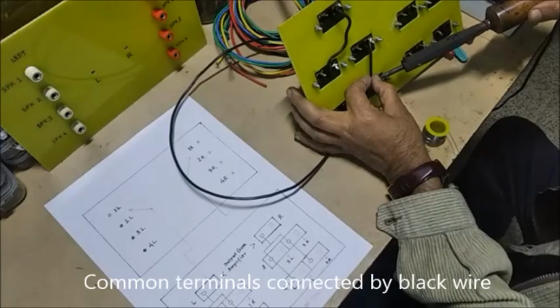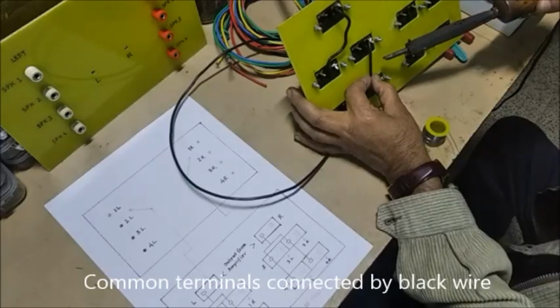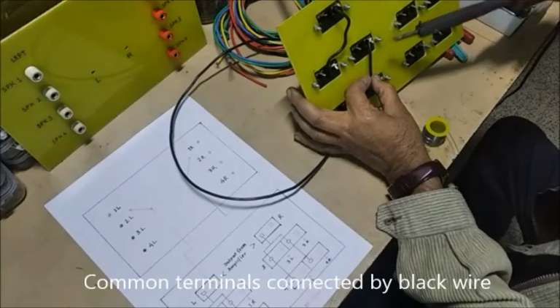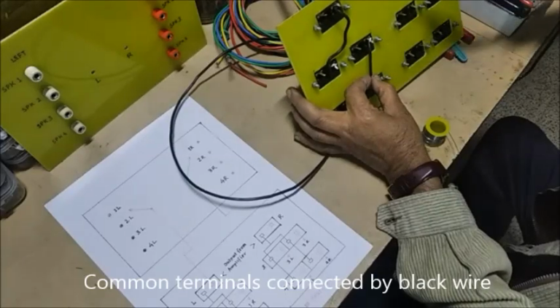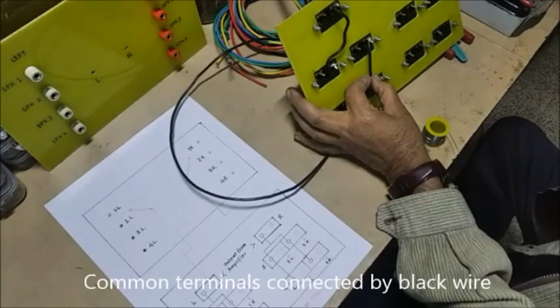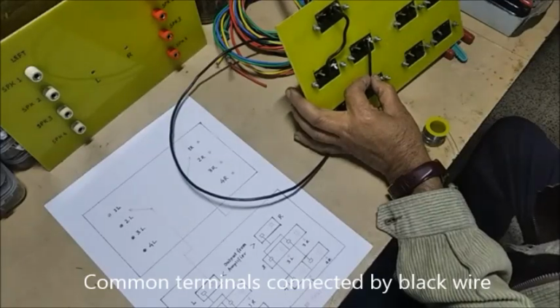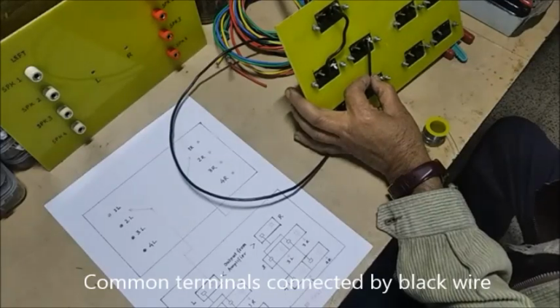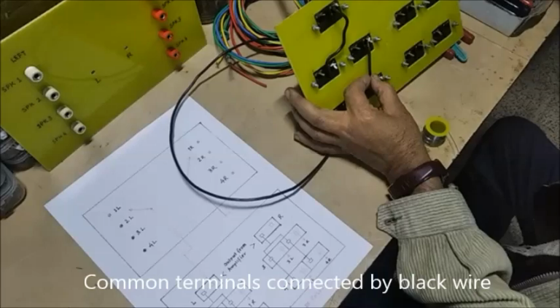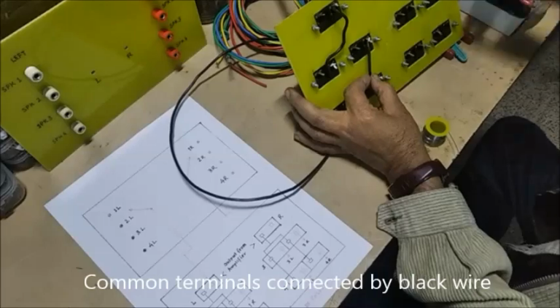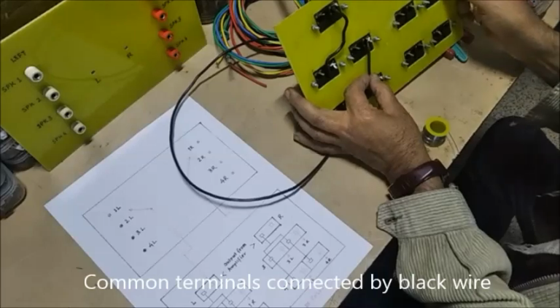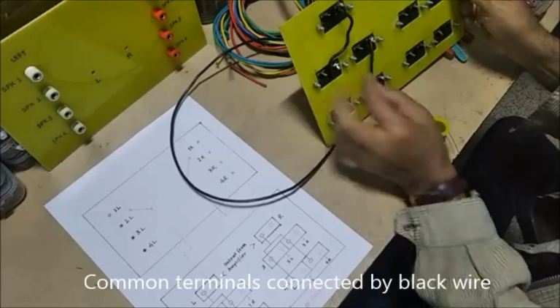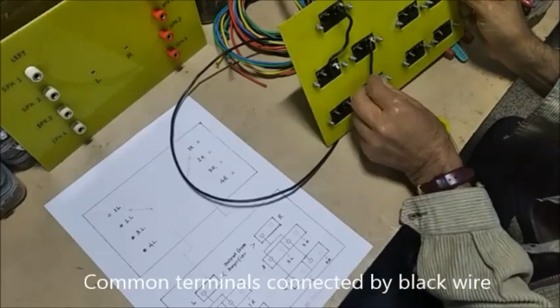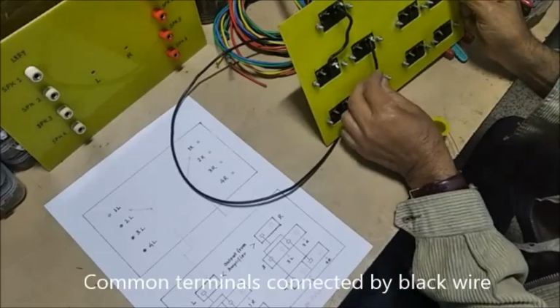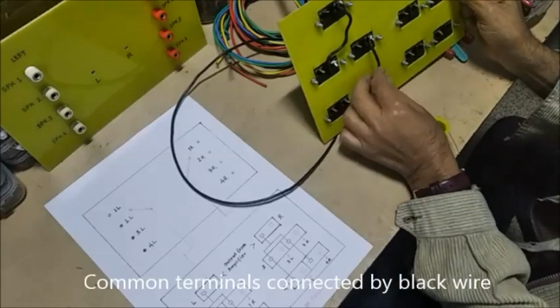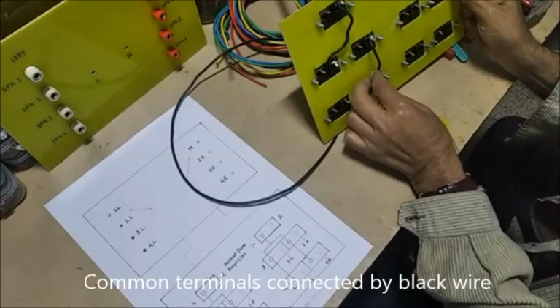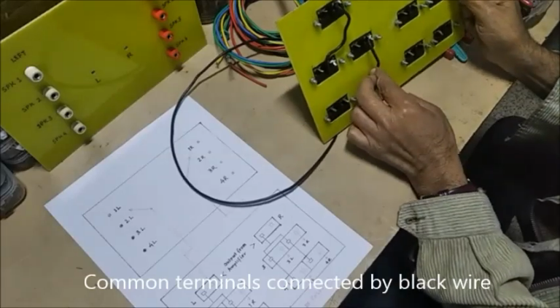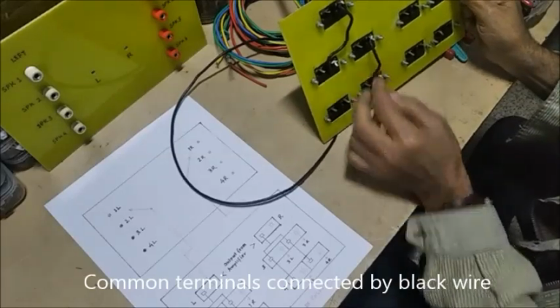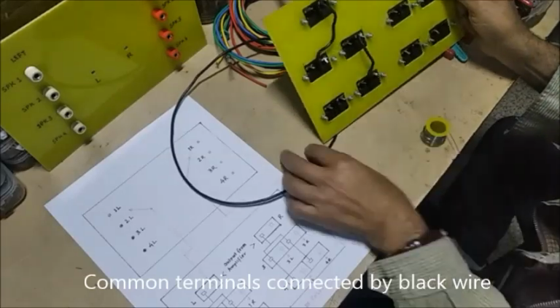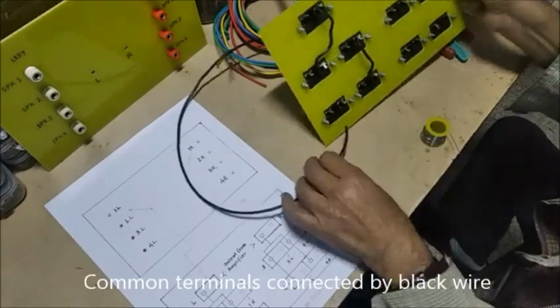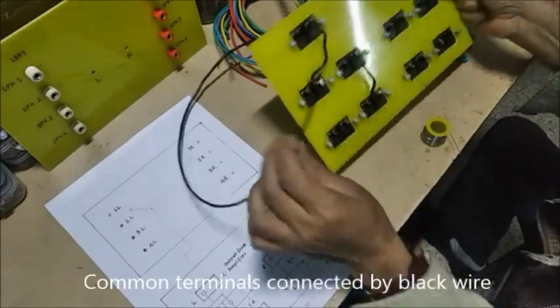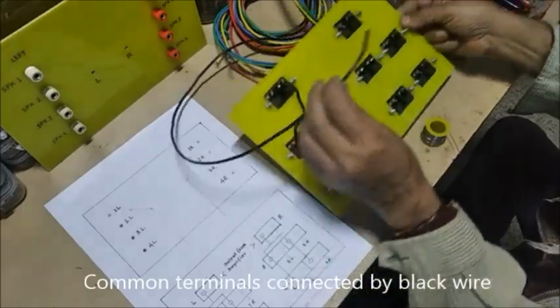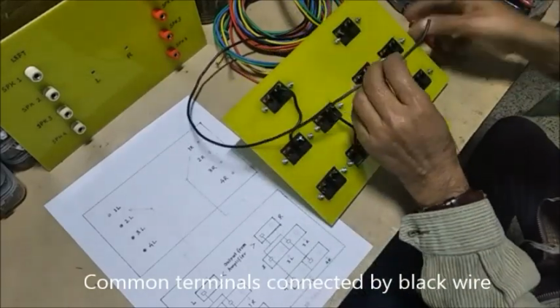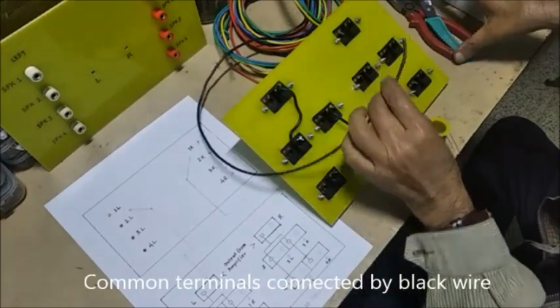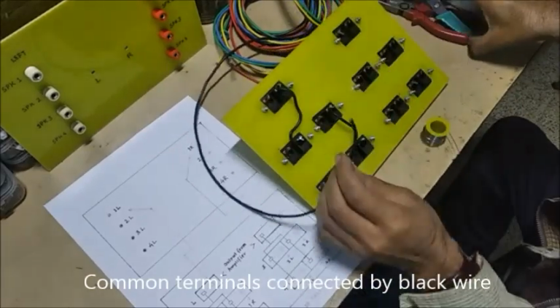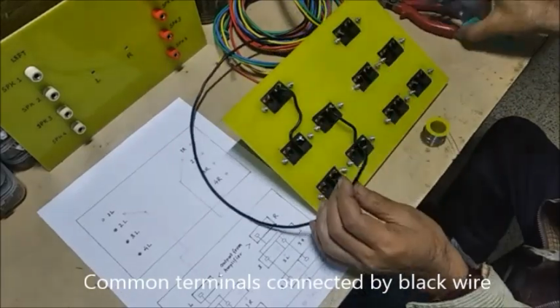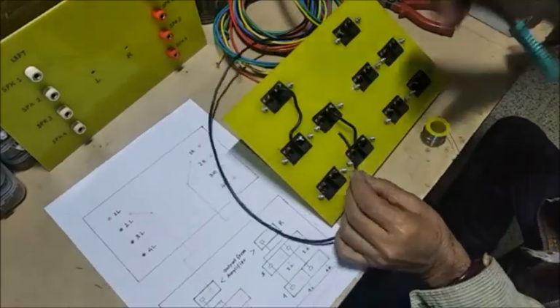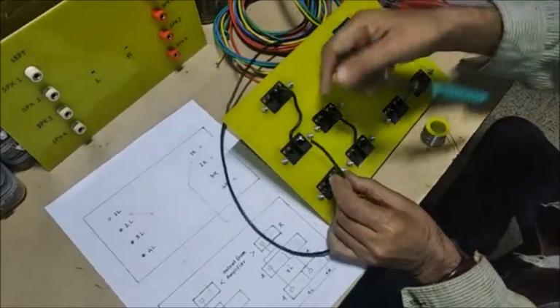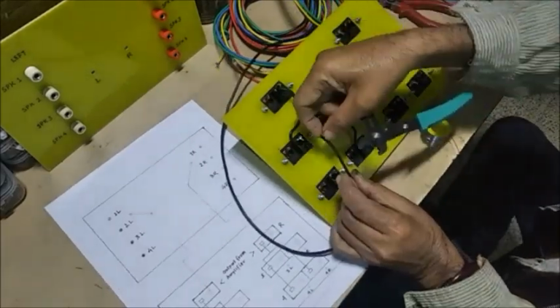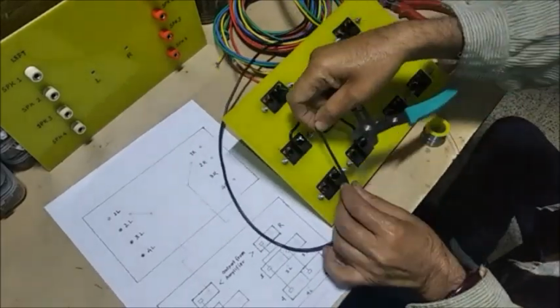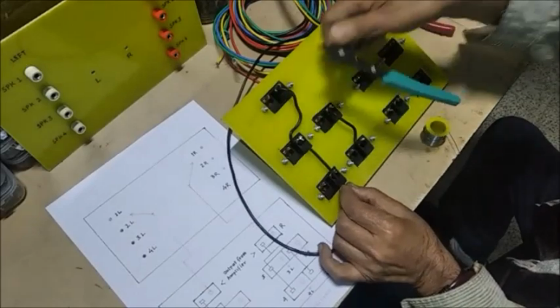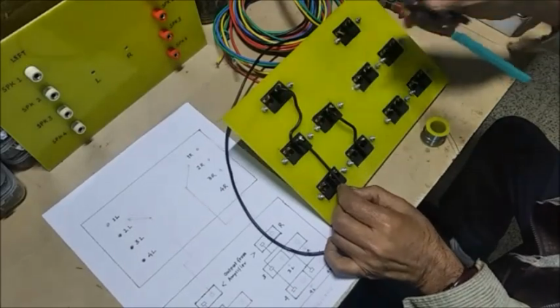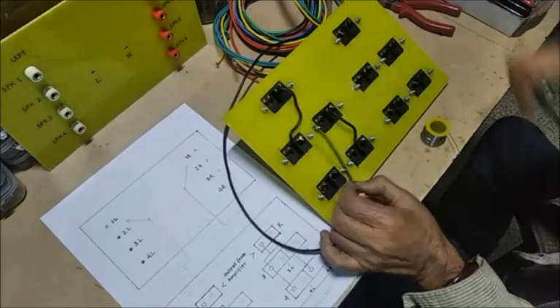Now to start connecting the wires. Firstly, all the common terminals are connected with black wire.